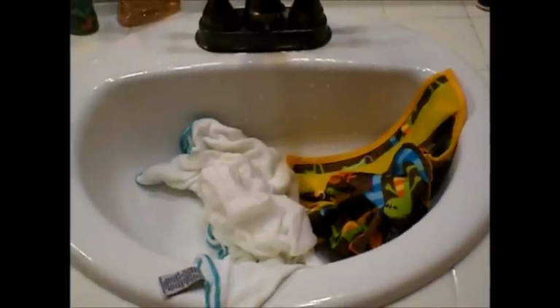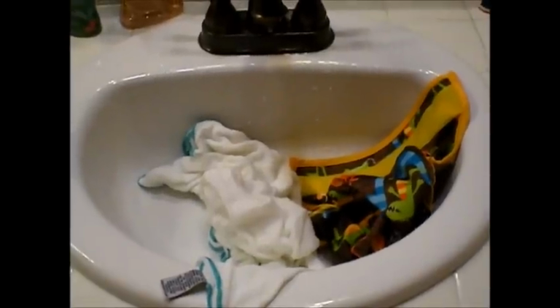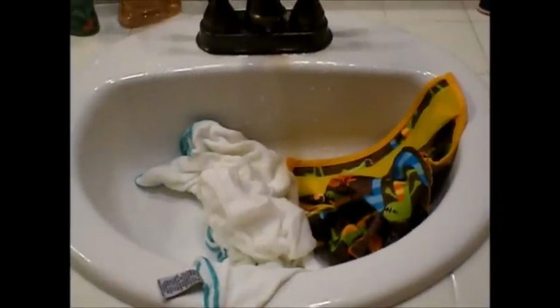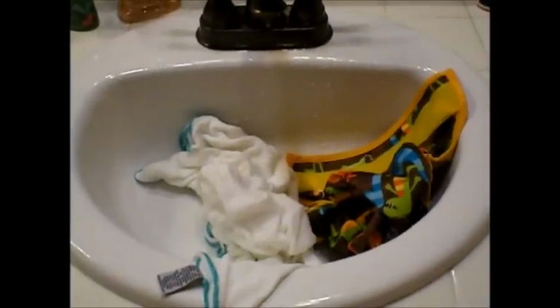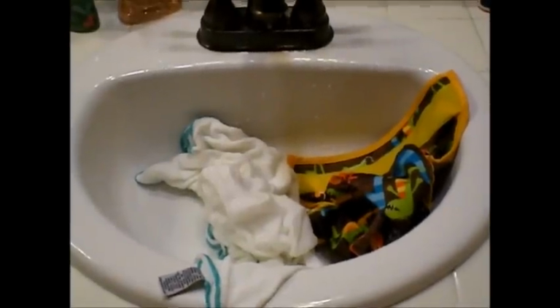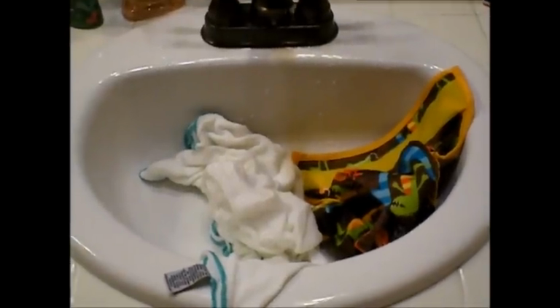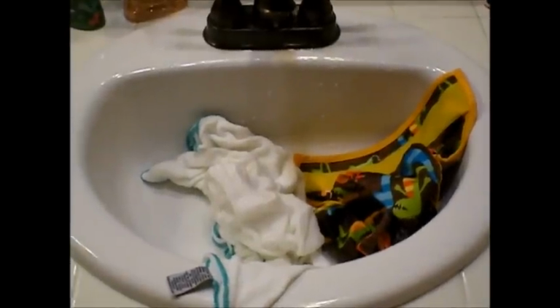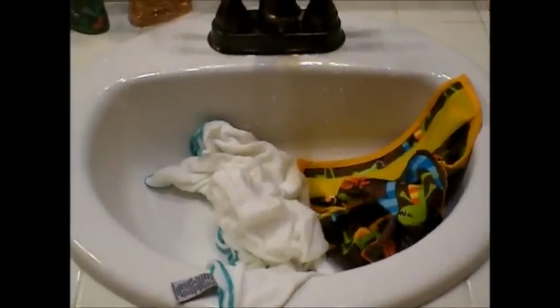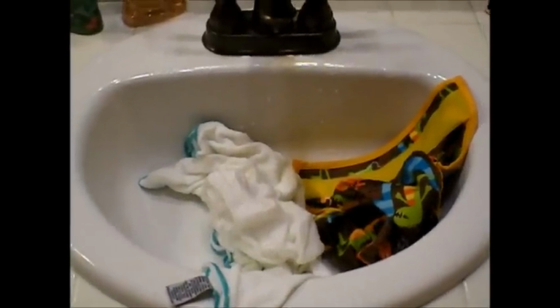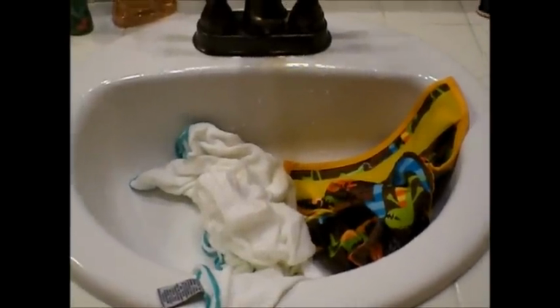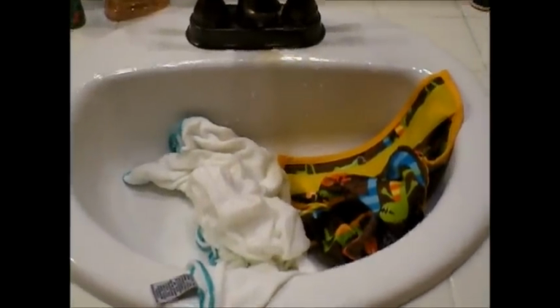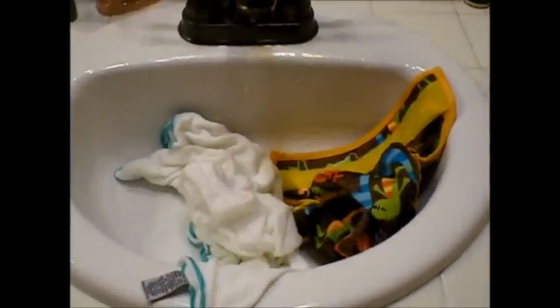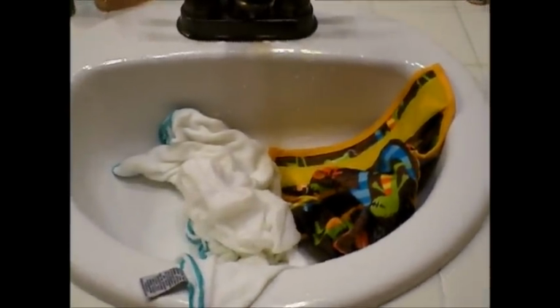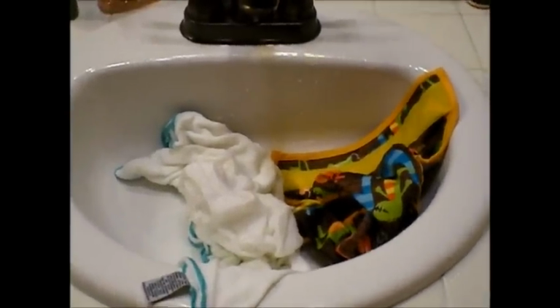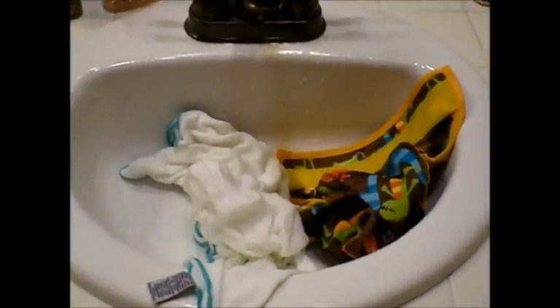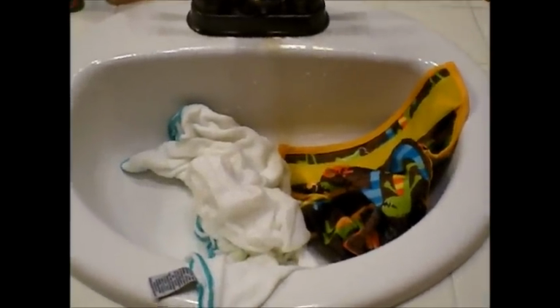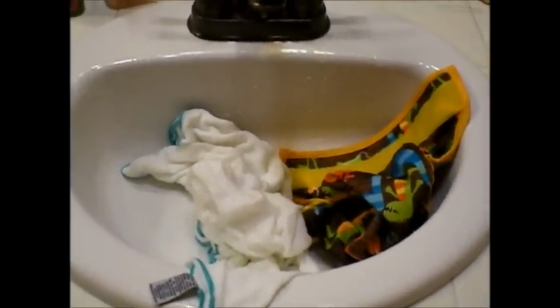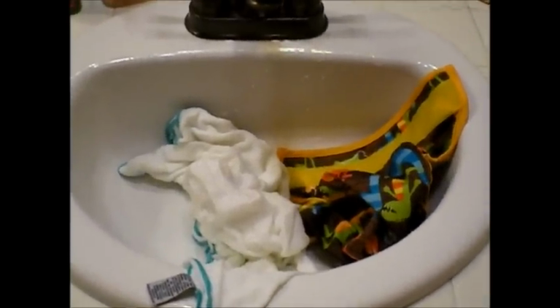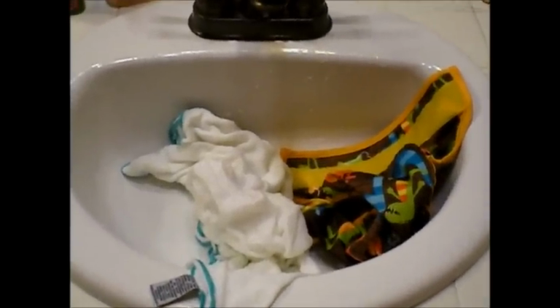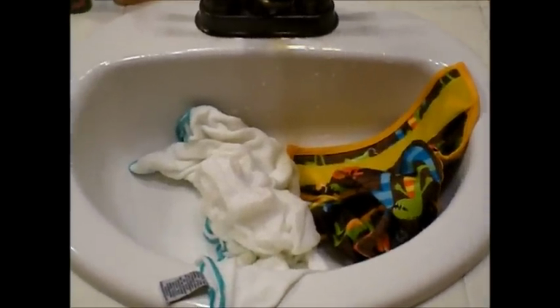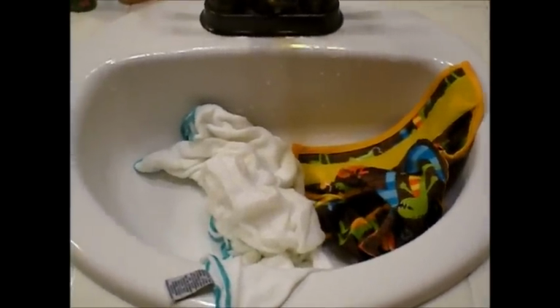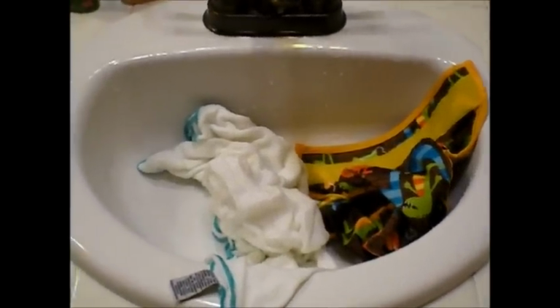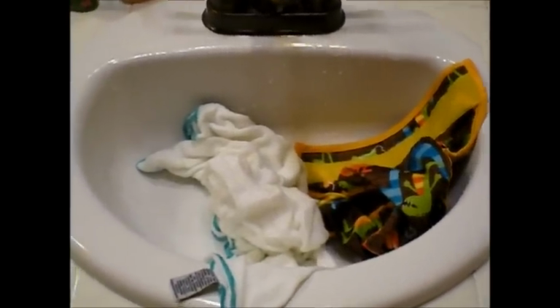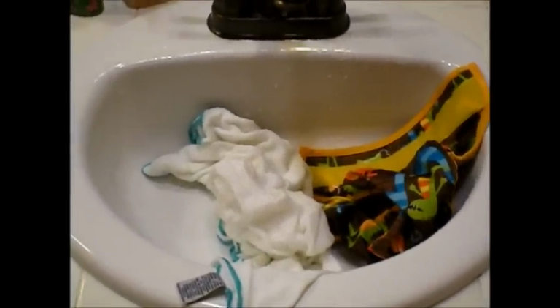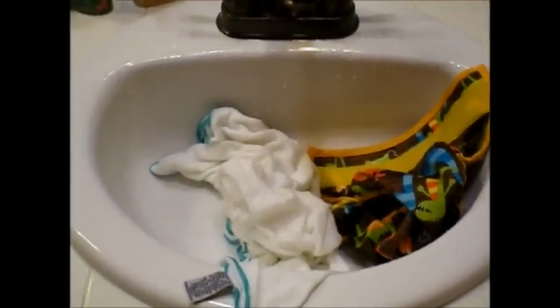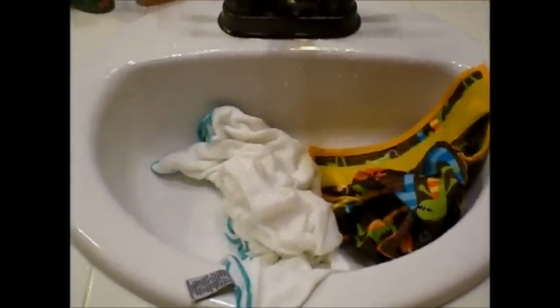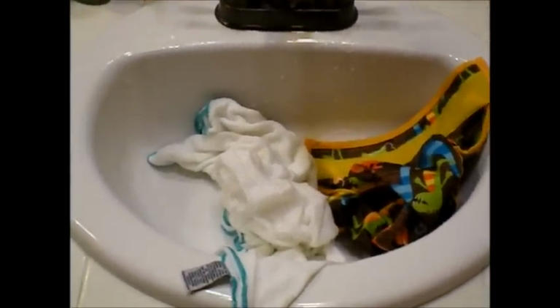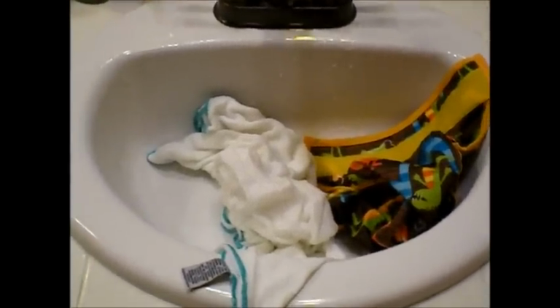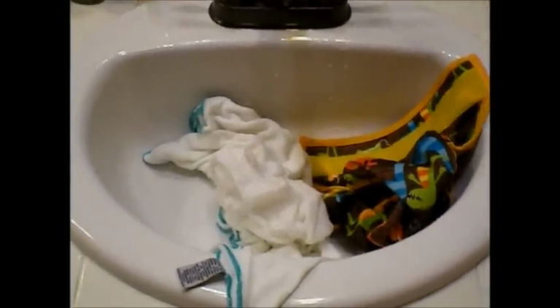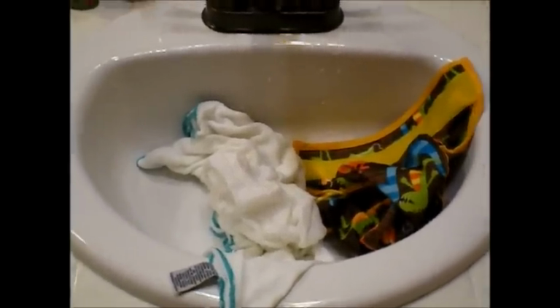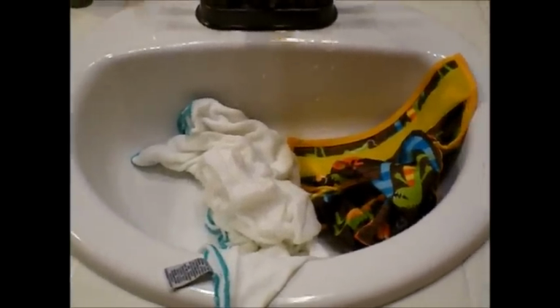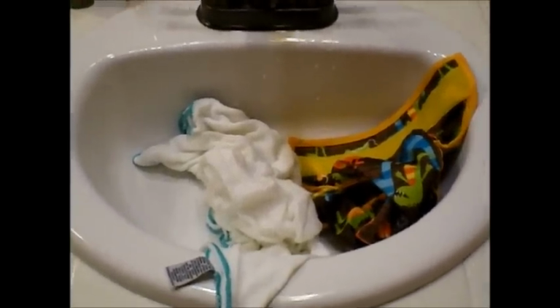Hi, I'm Shana with Adventures in Fluff and this is my hand washing routine.